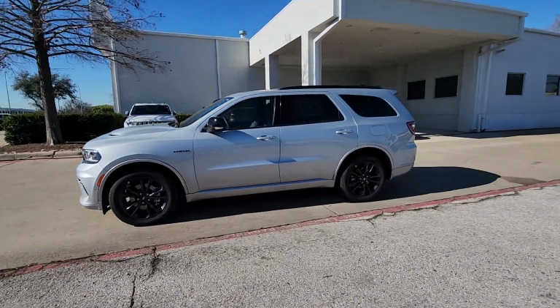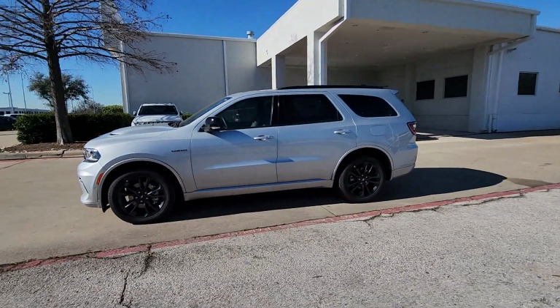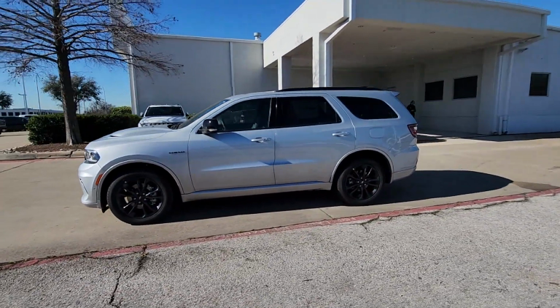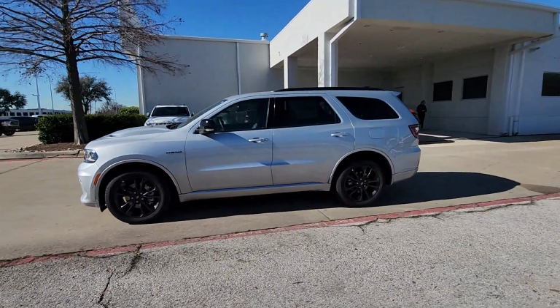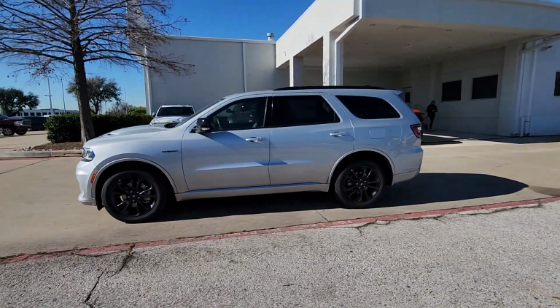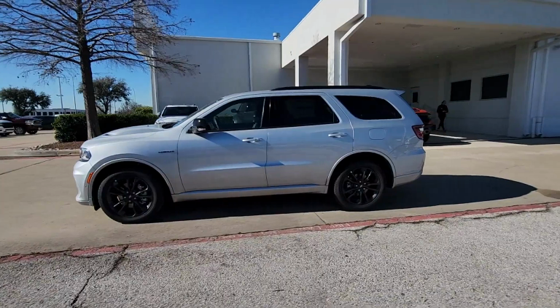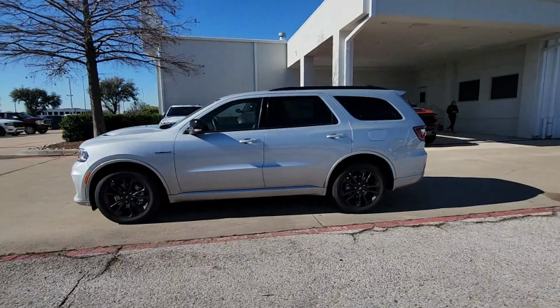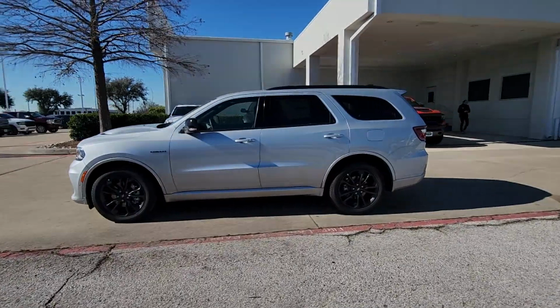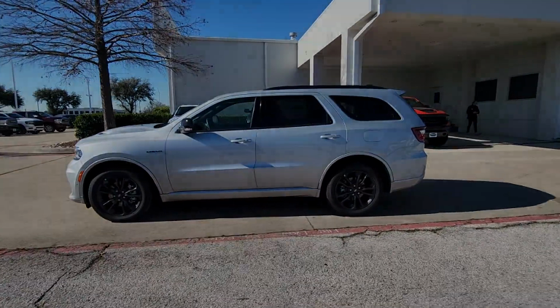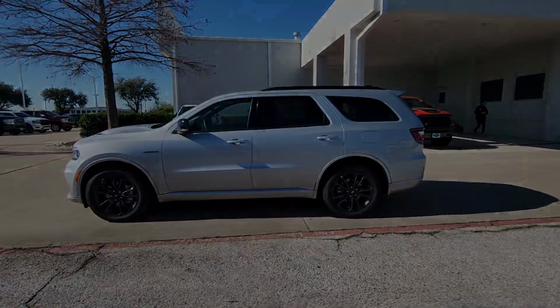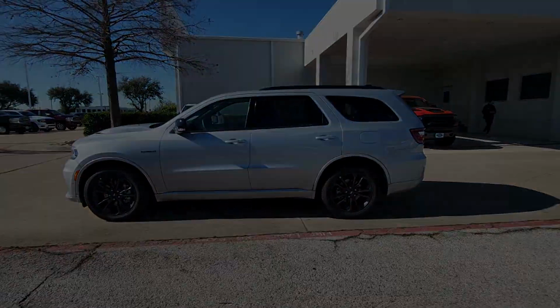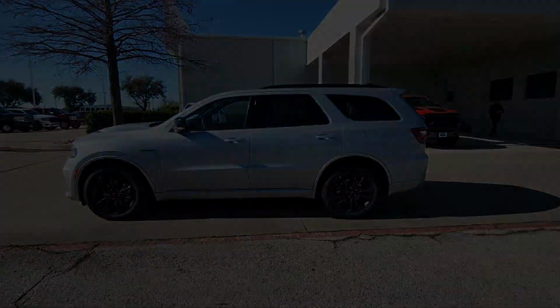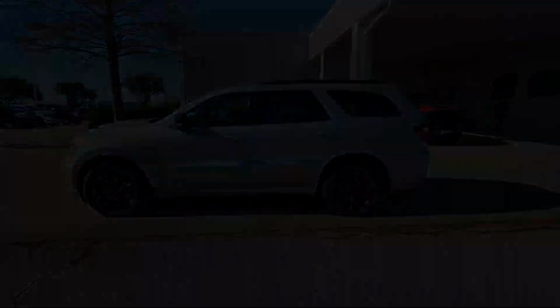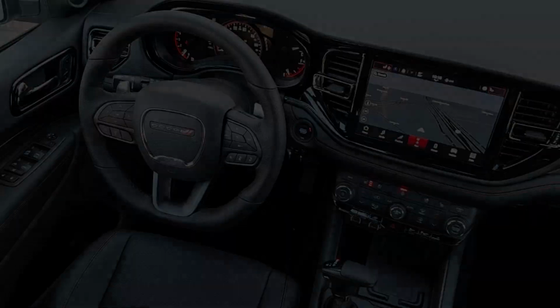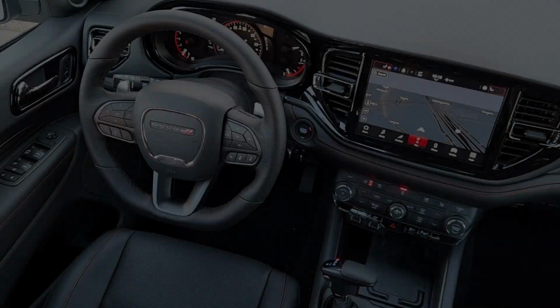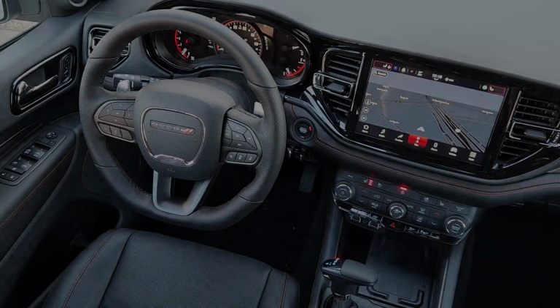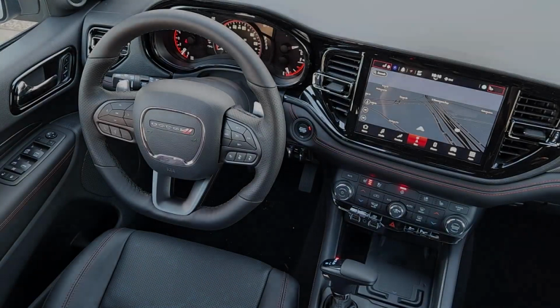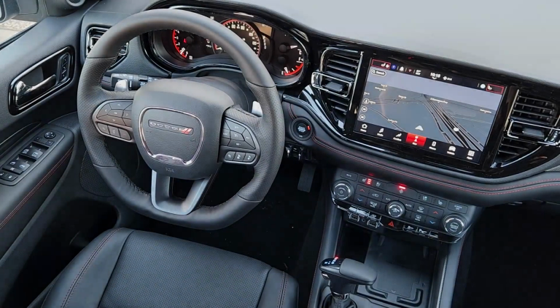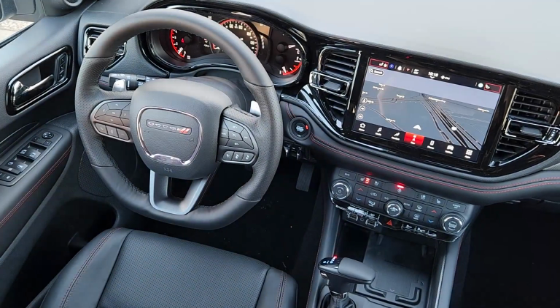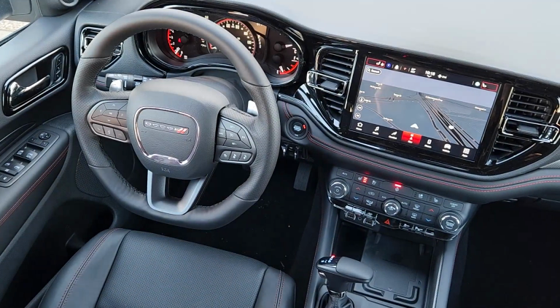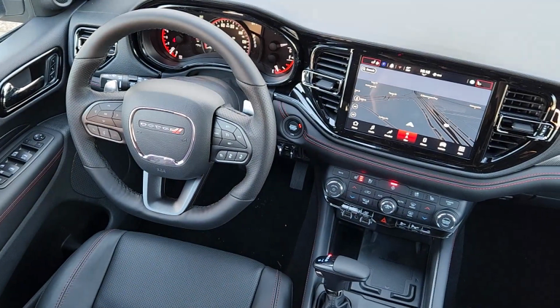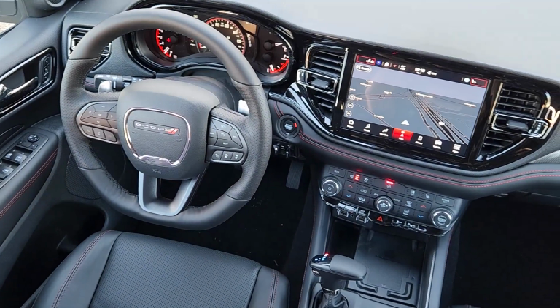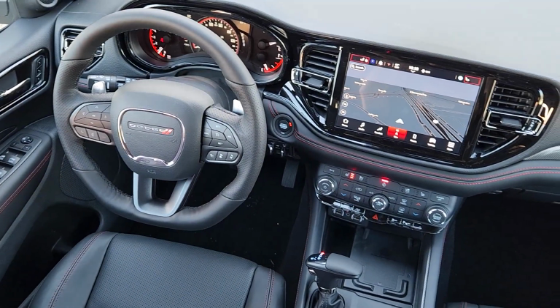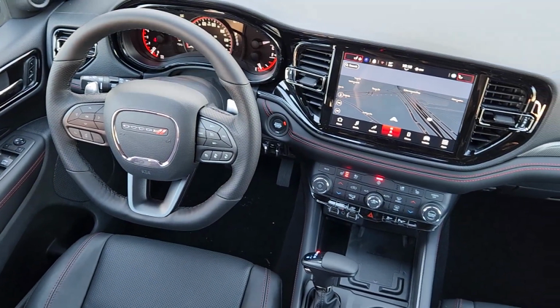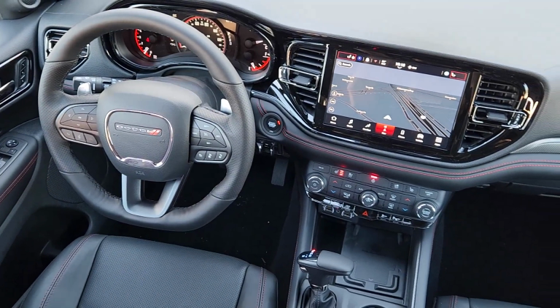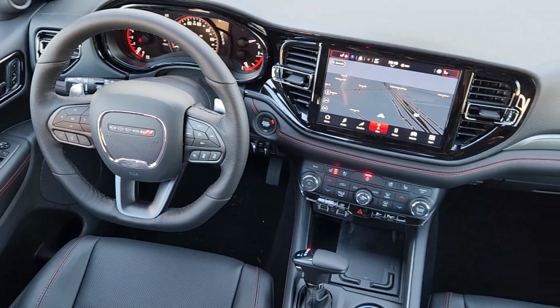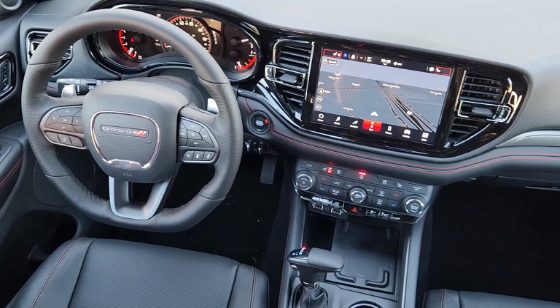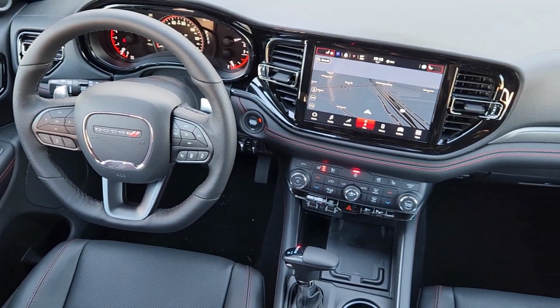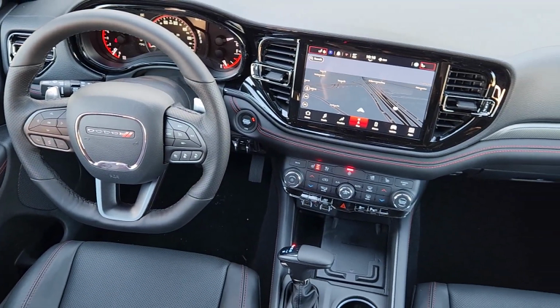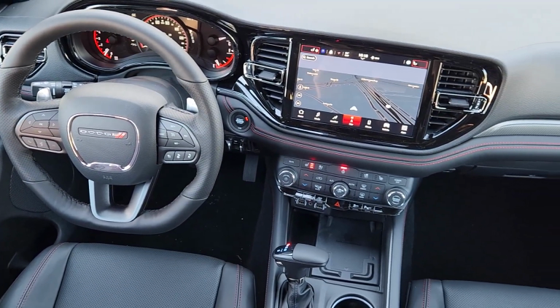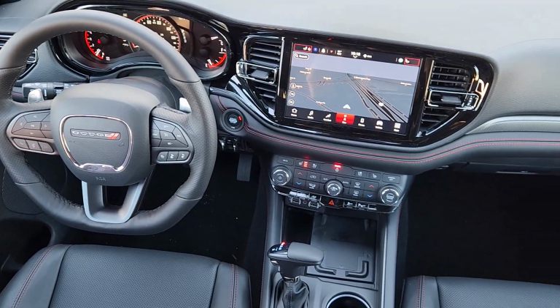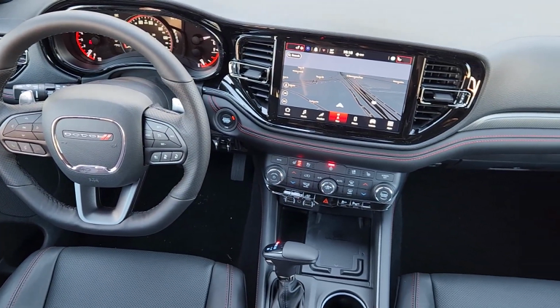Get the SUV that's got the style and strength to get the job done right. Test drive the Durango today.